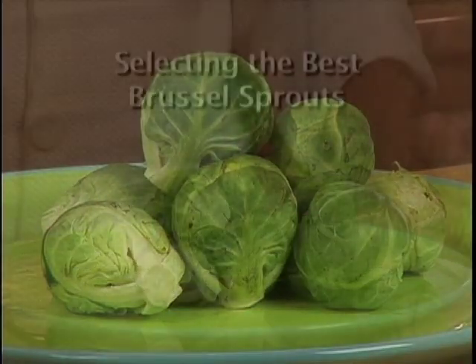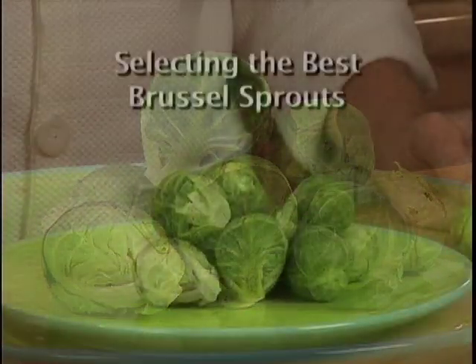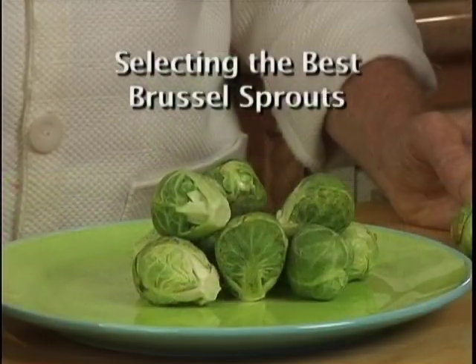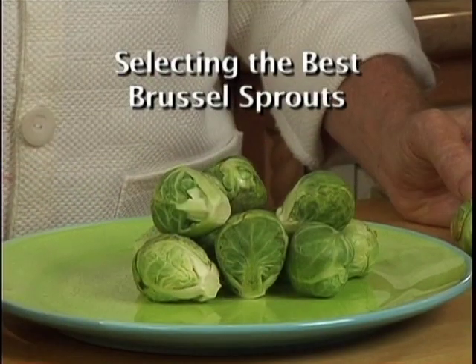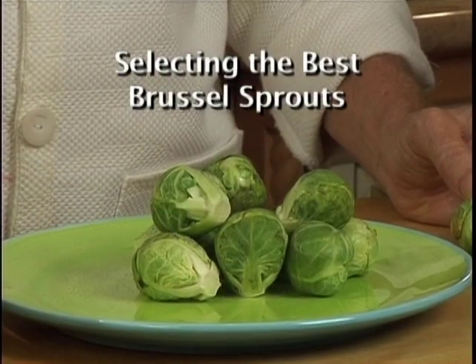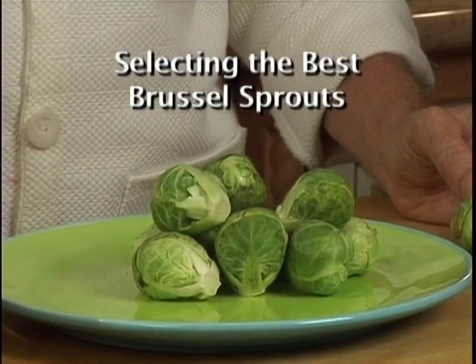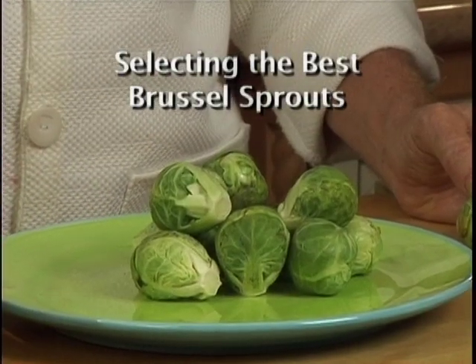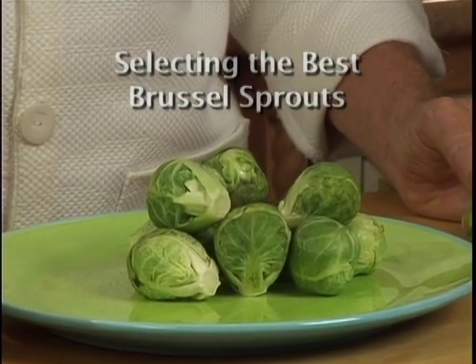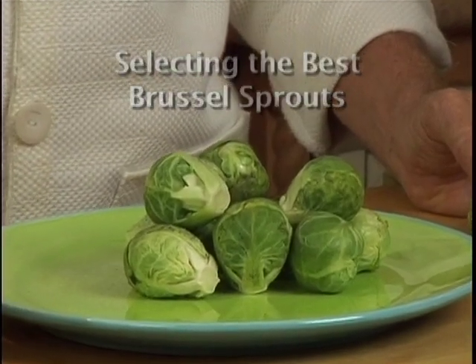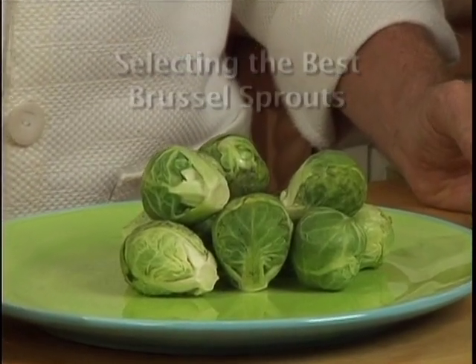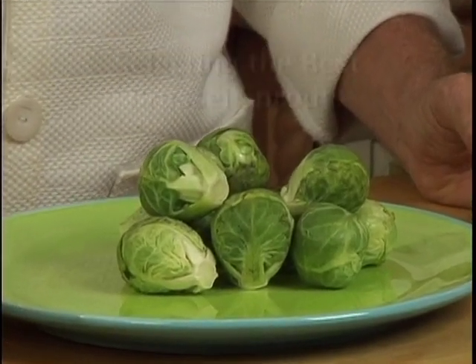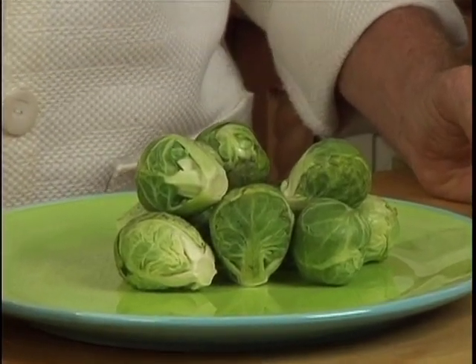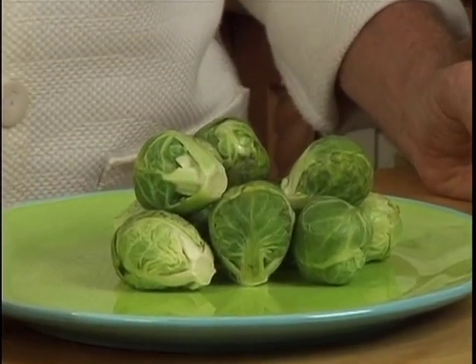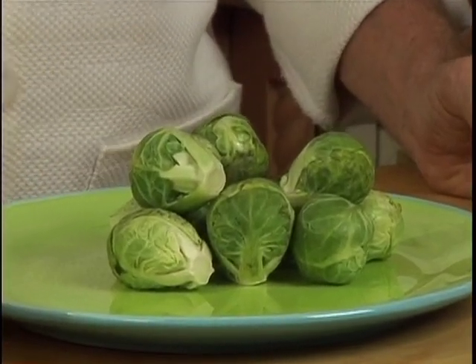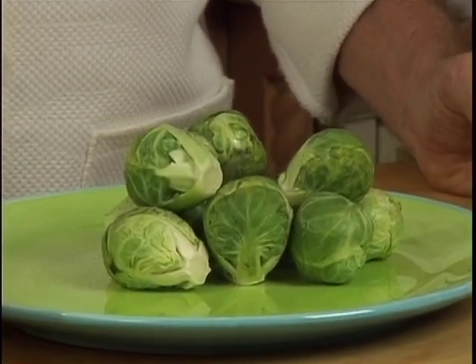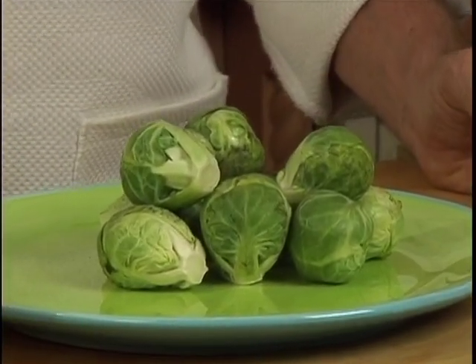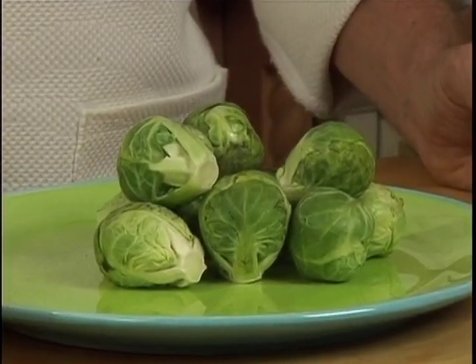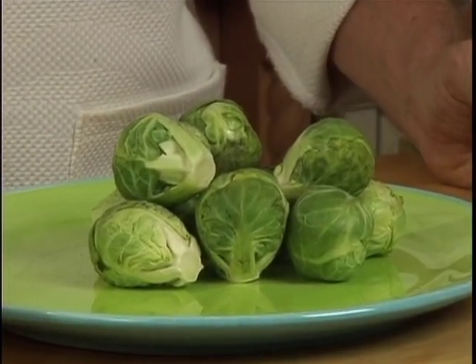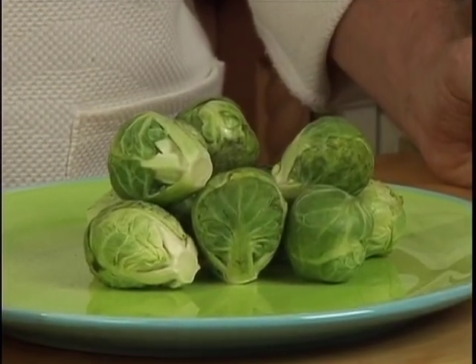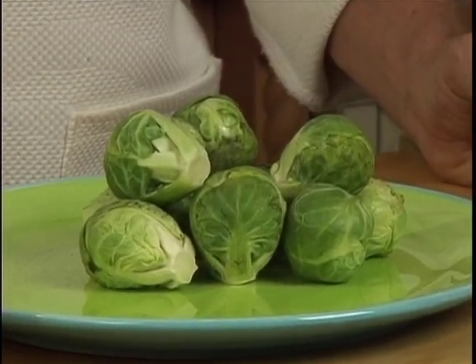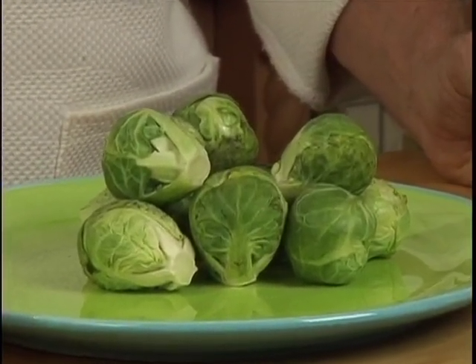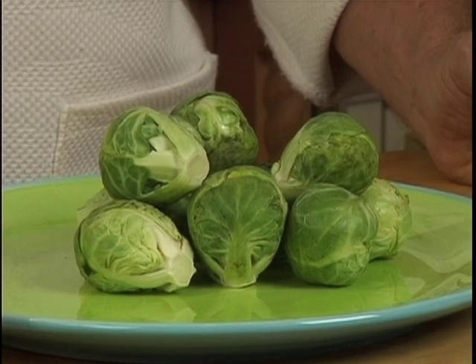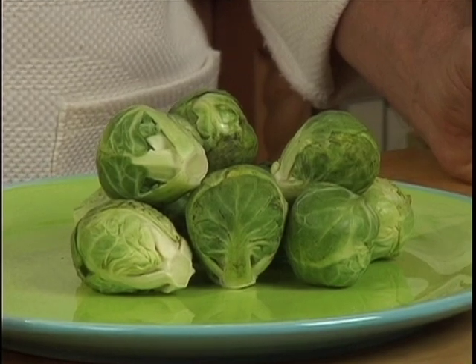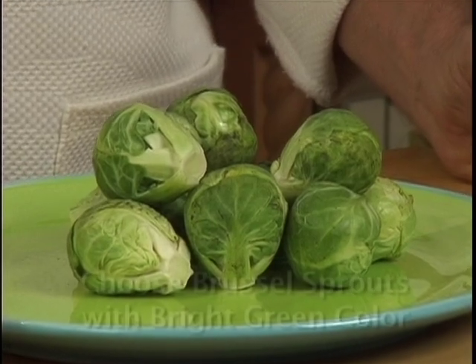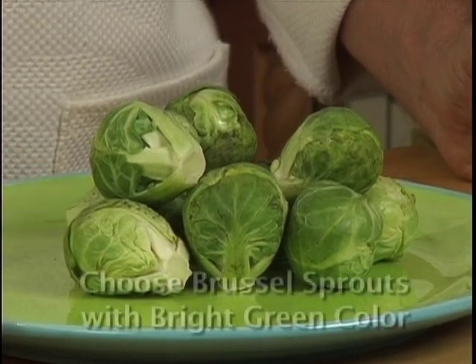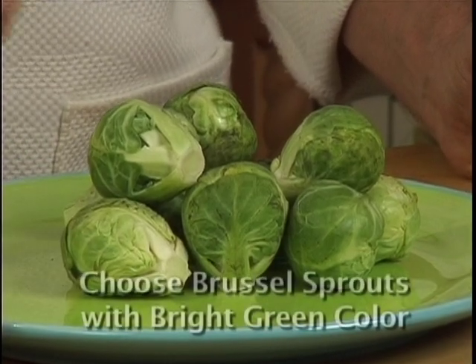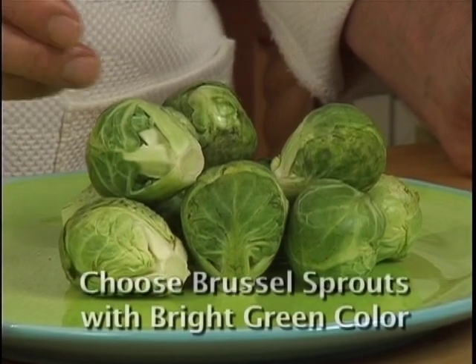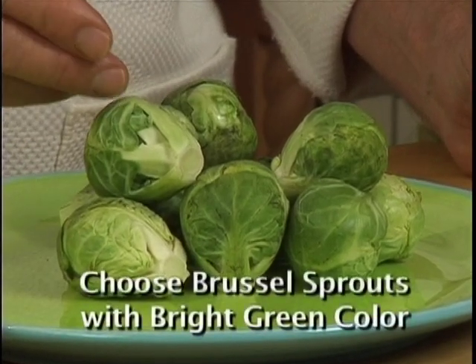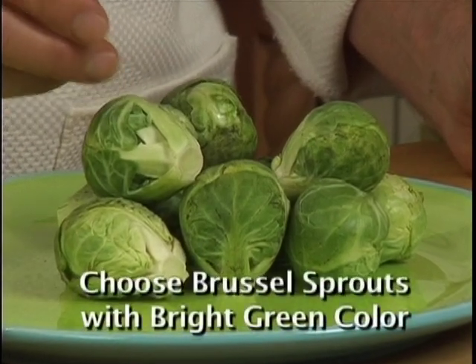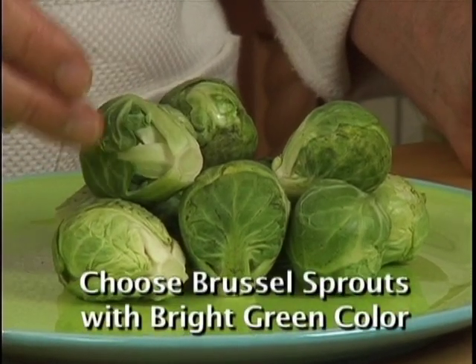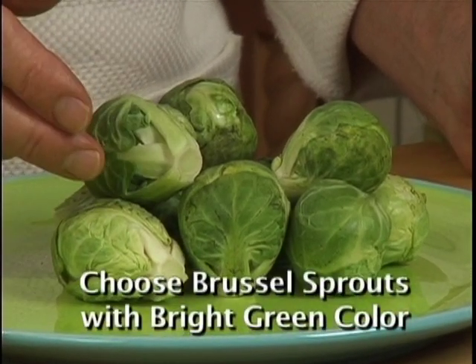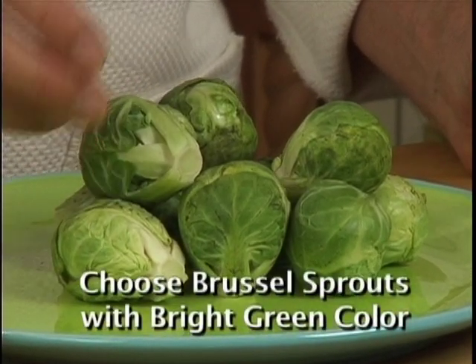Choose Brussels sprouts that are firm and compact and are heavy, with a vibrant green color.